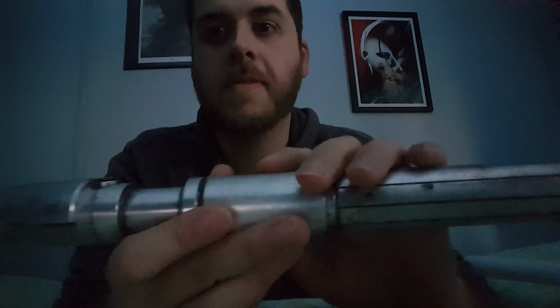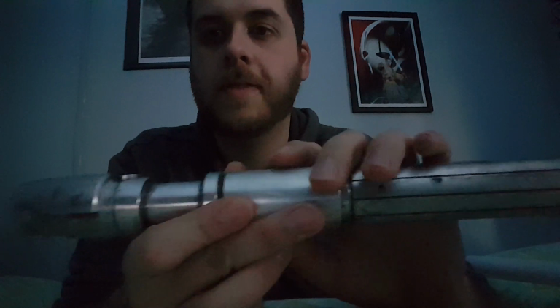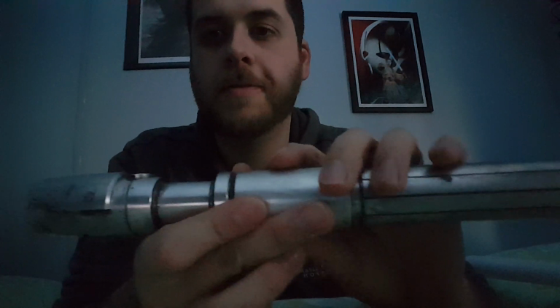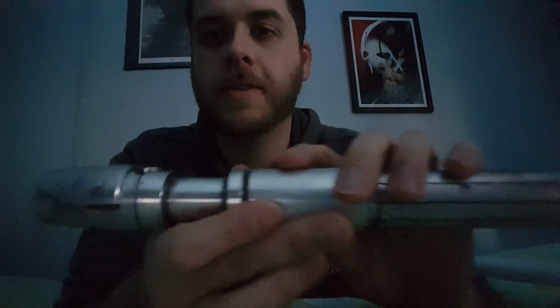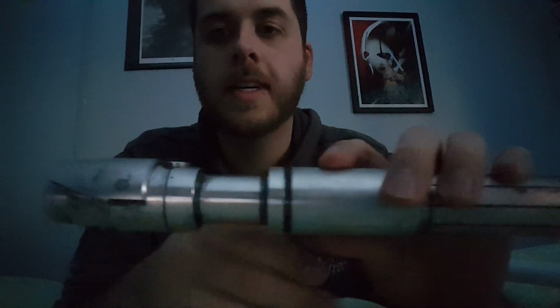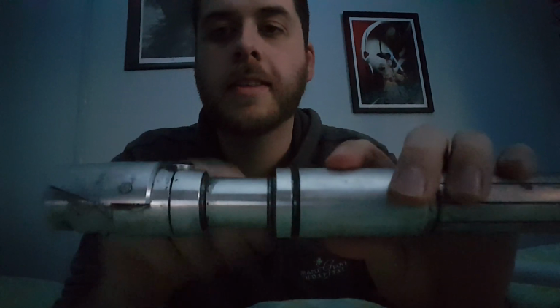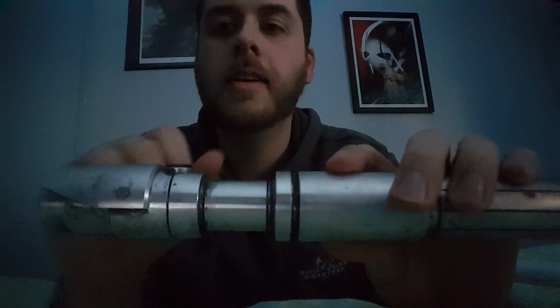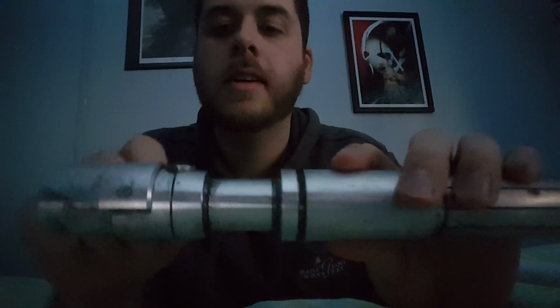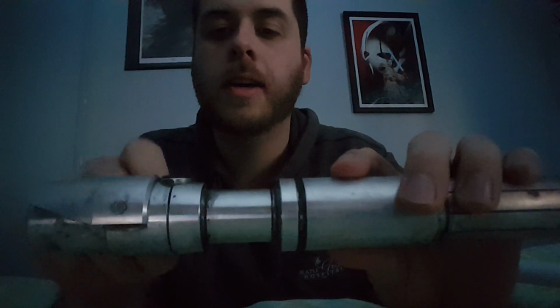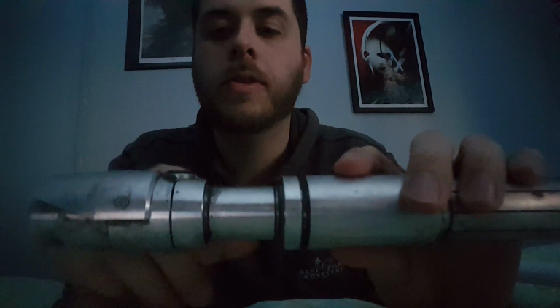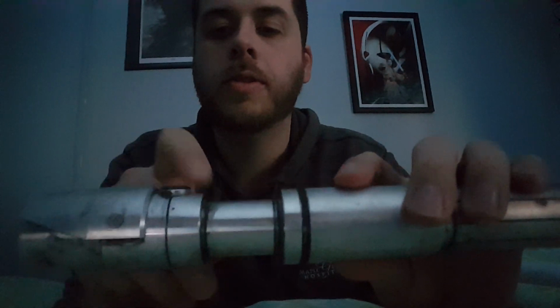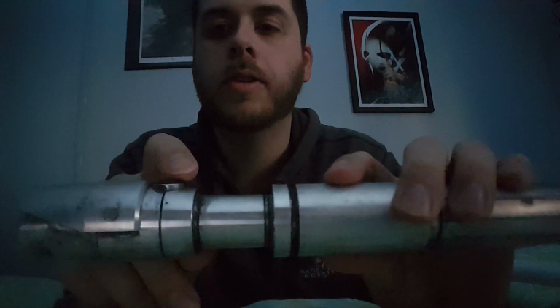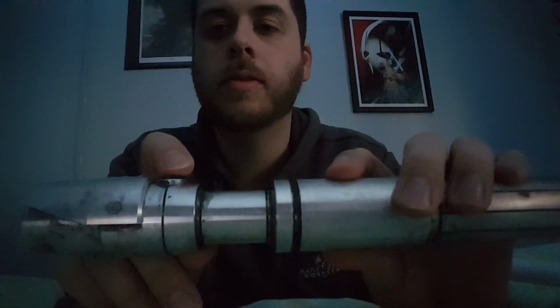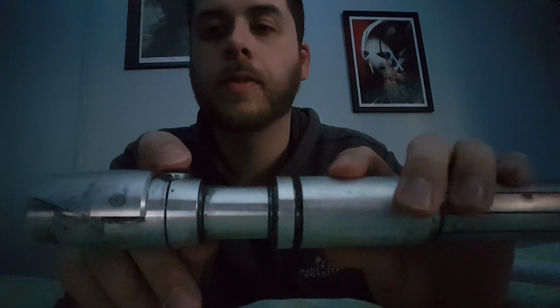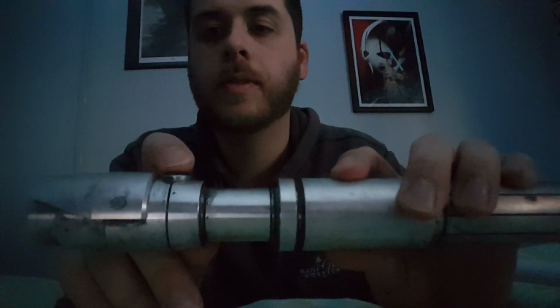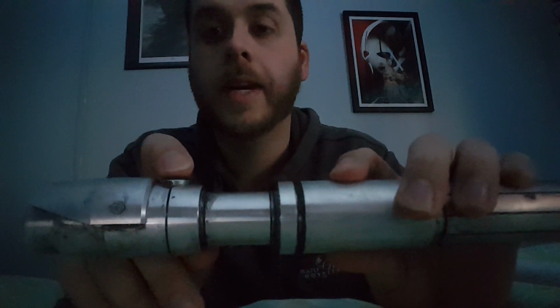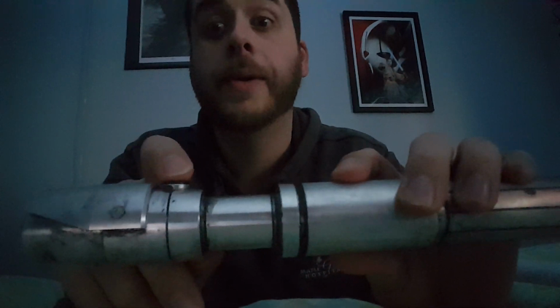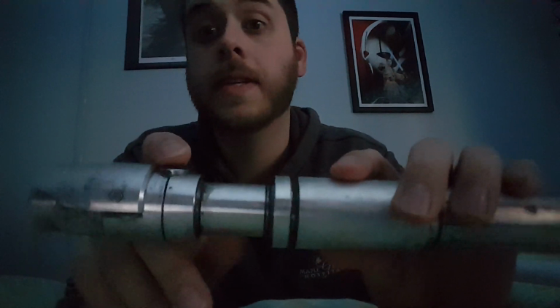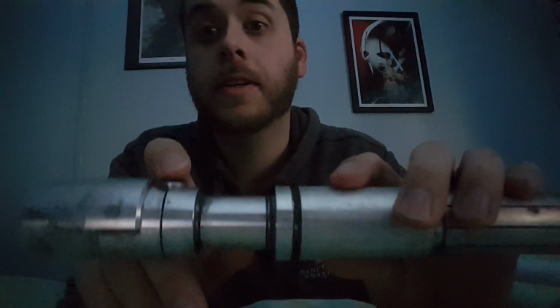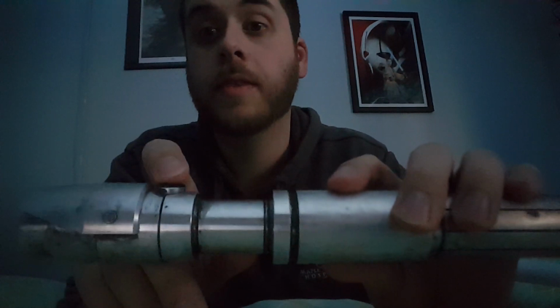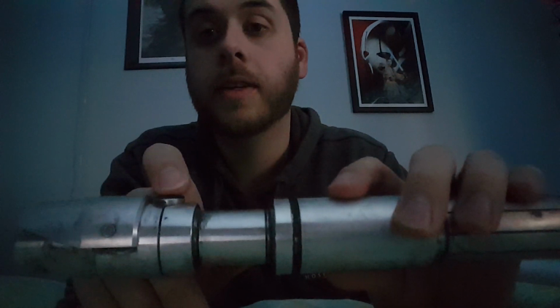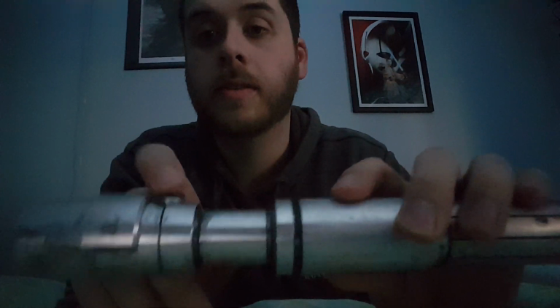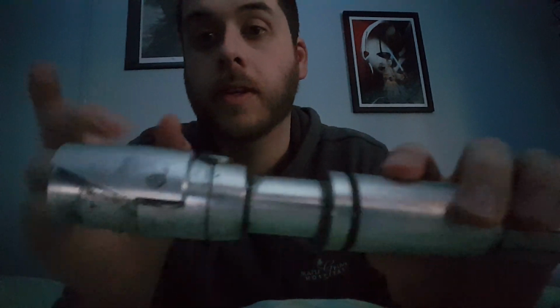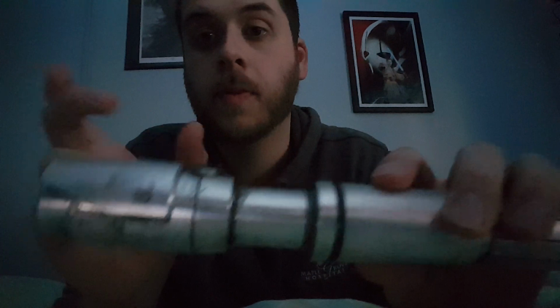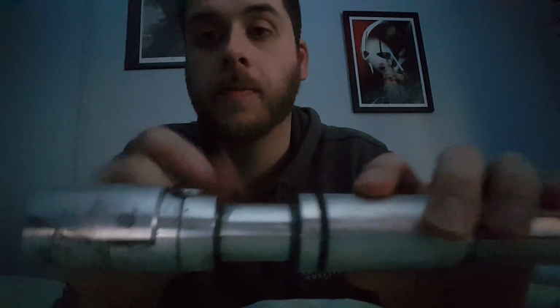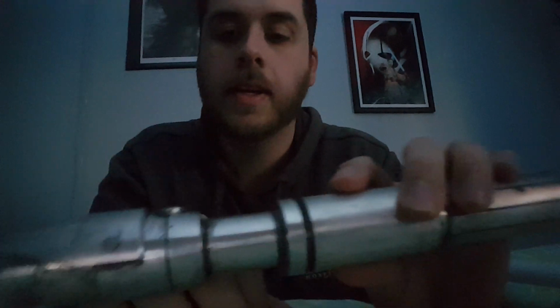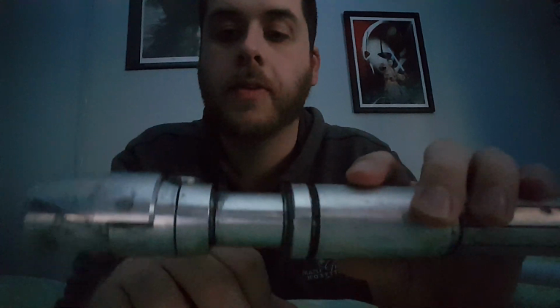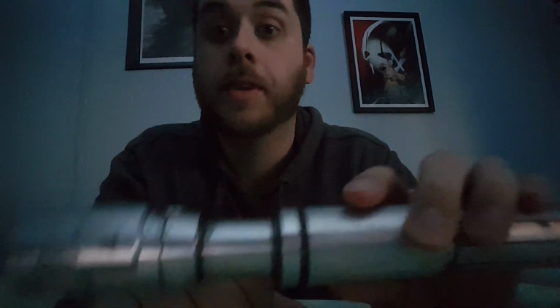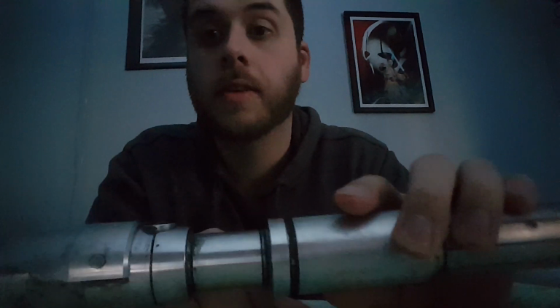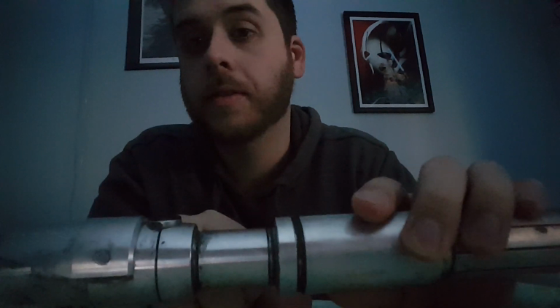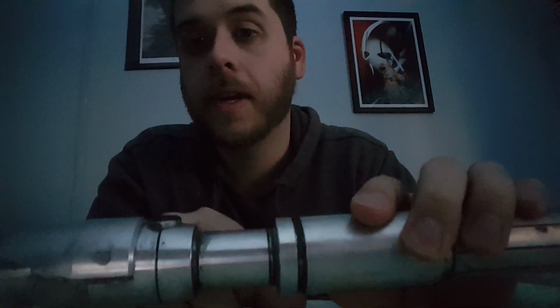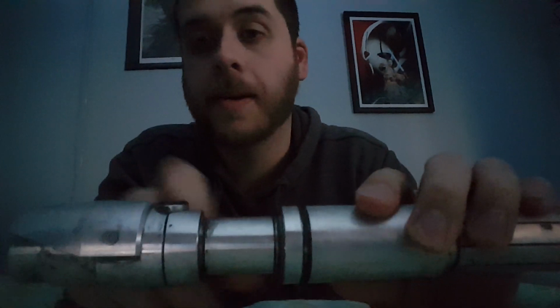My favorite Sith — Count Dooku. I know it's not a Curve Hilt. Don't kill me — I don't have a Curve Hilt right now.